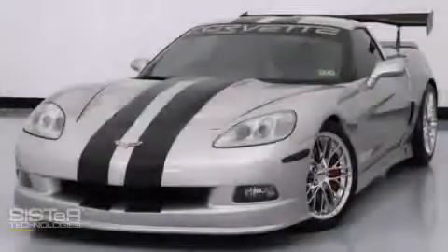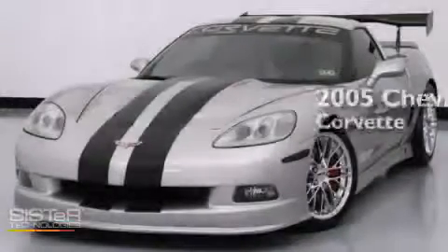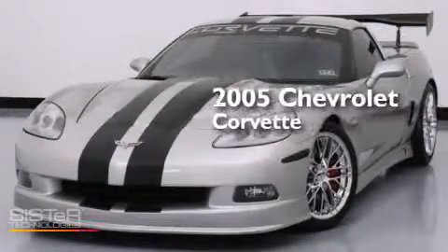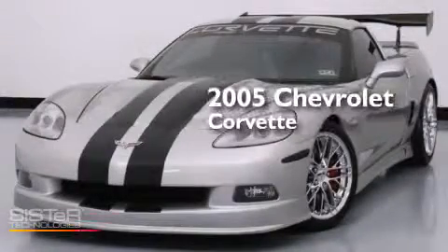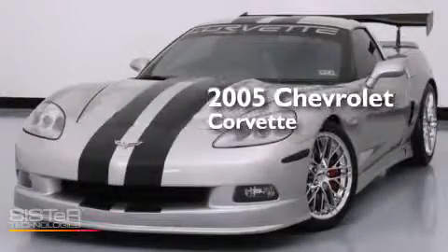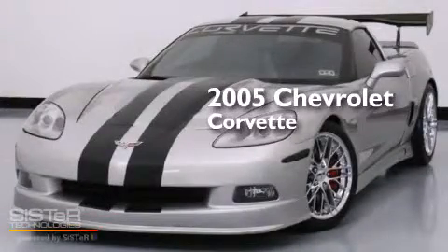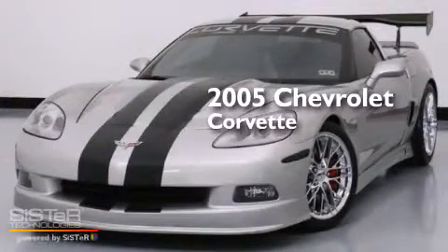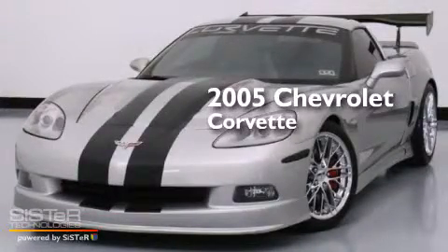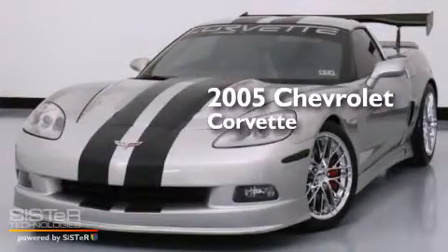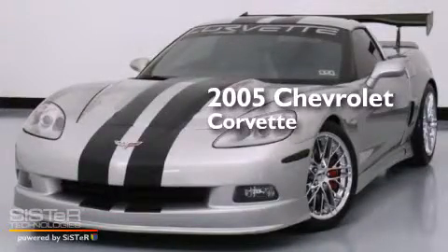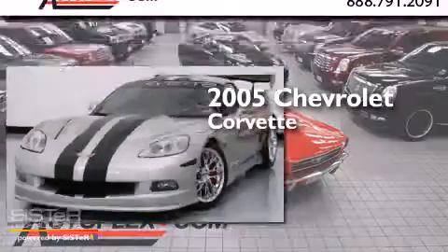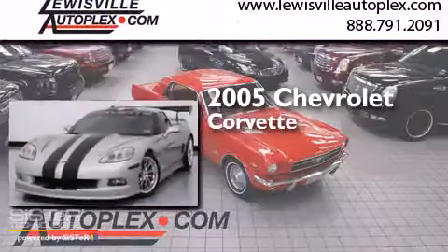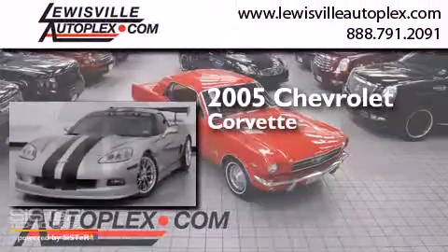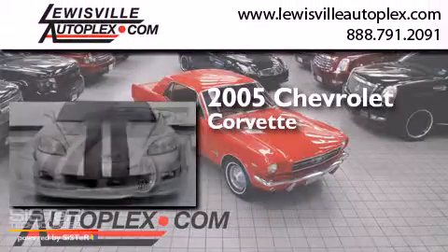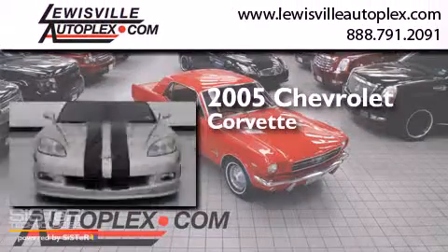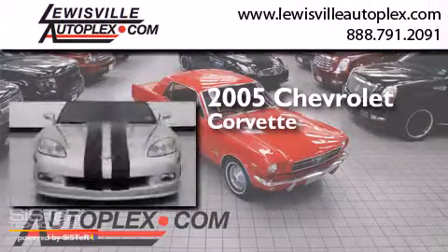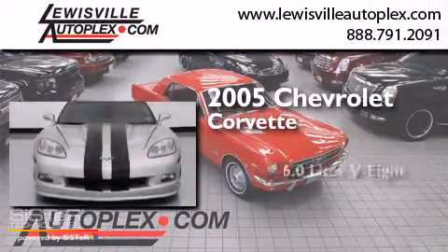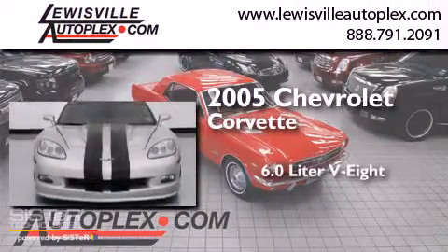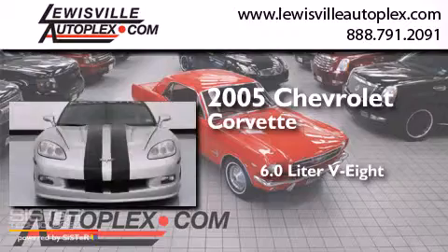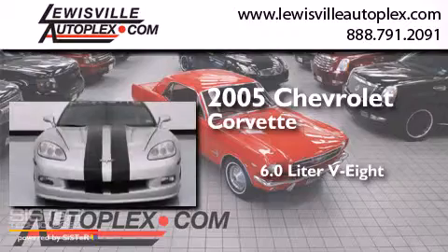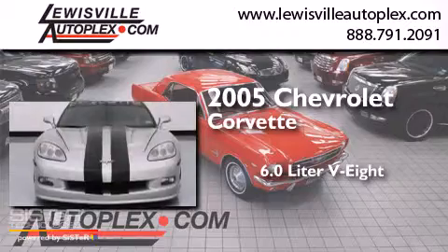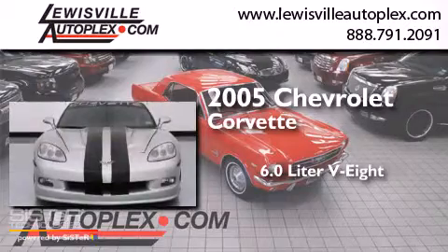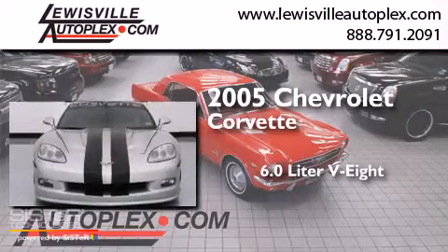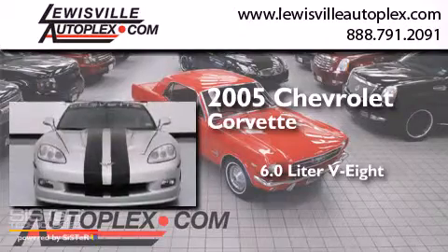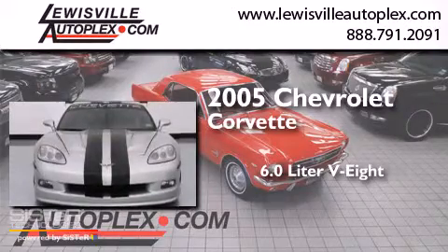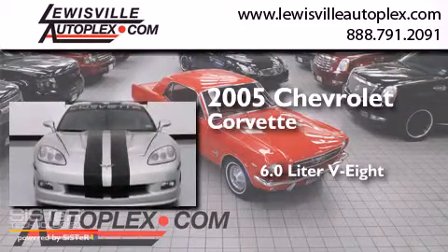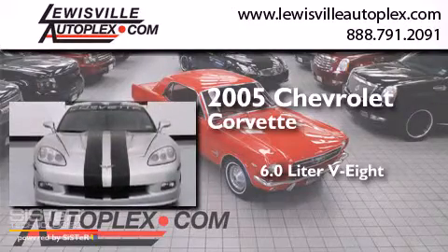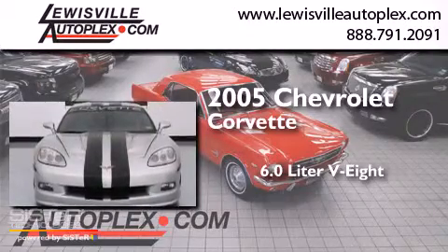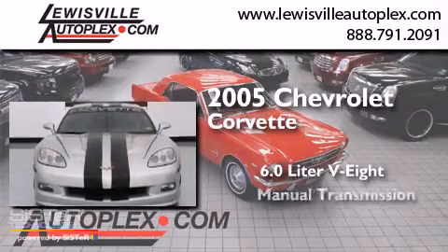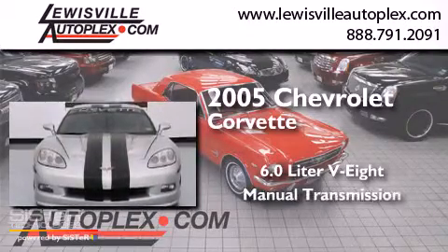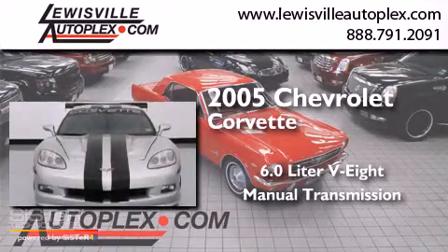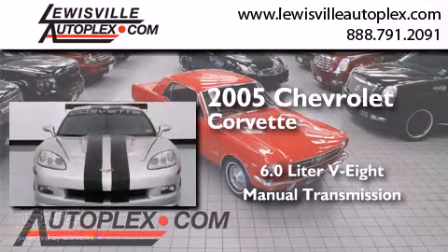This is a 2005 Chevrolet Corvette. It features a 6.0-liter eight-cylinder engine and a manual transmission.